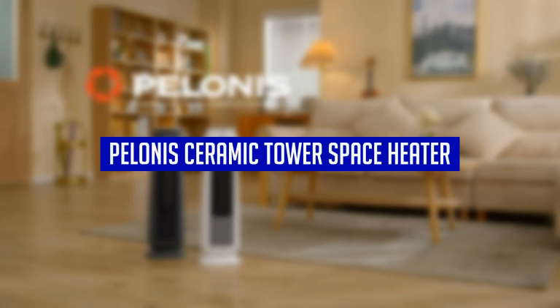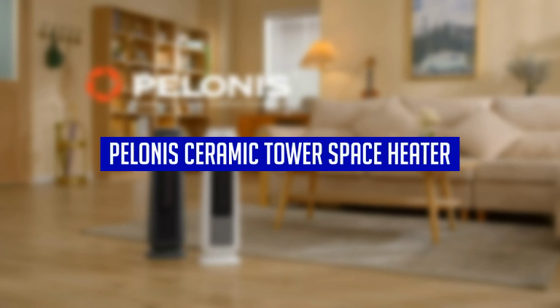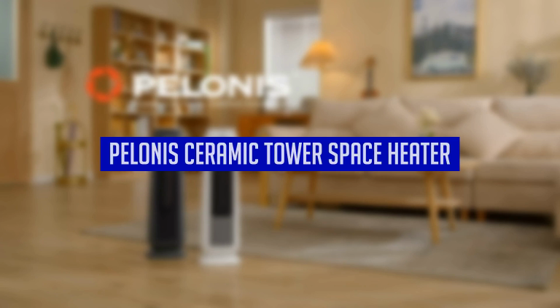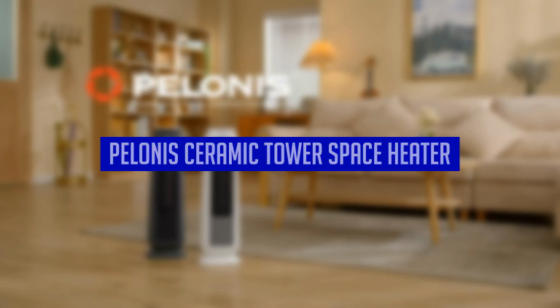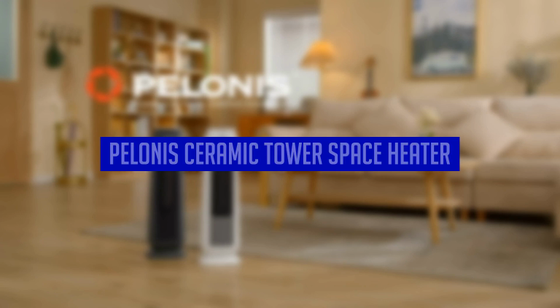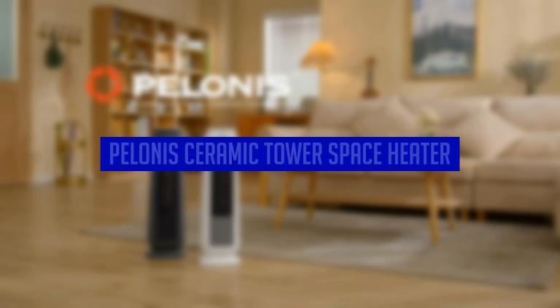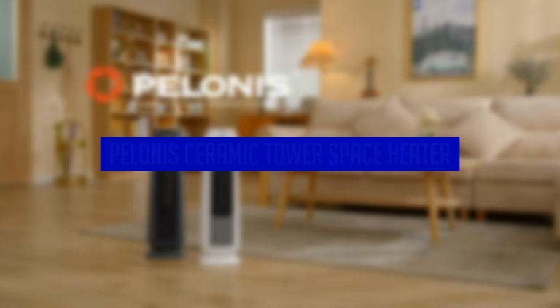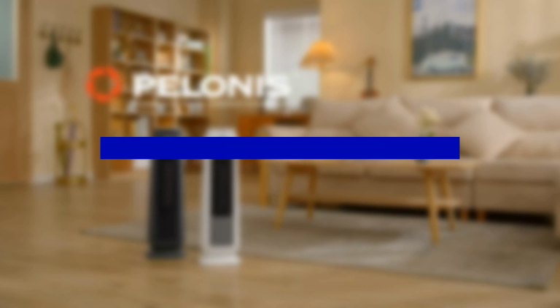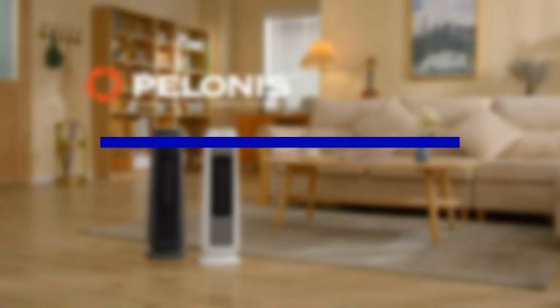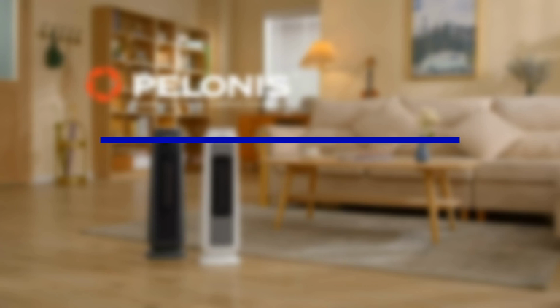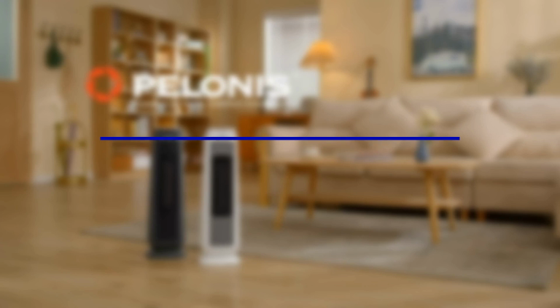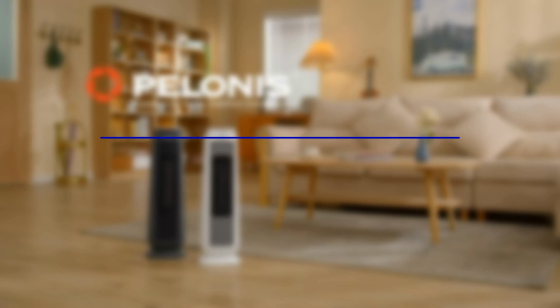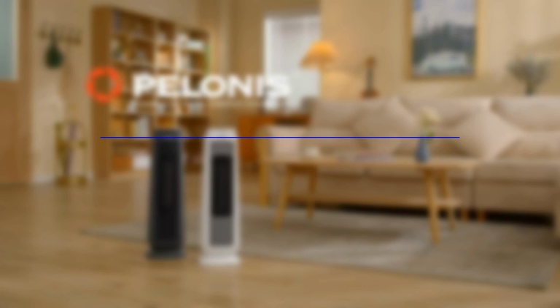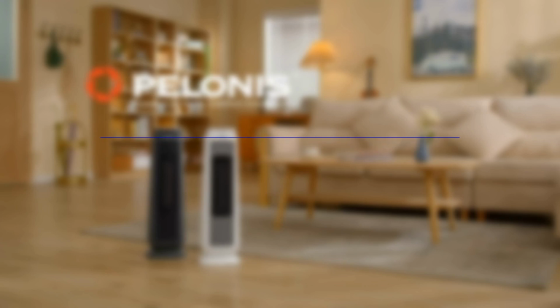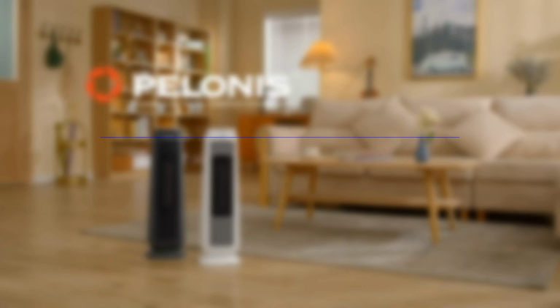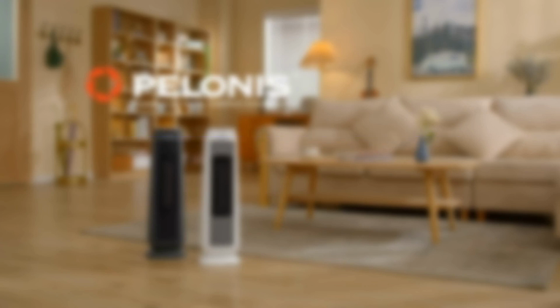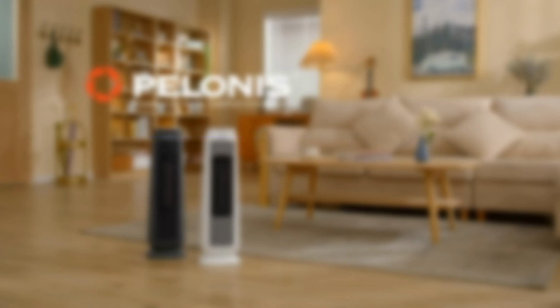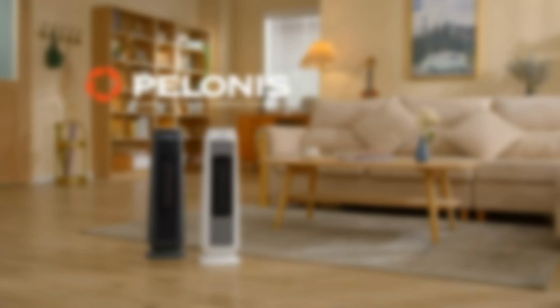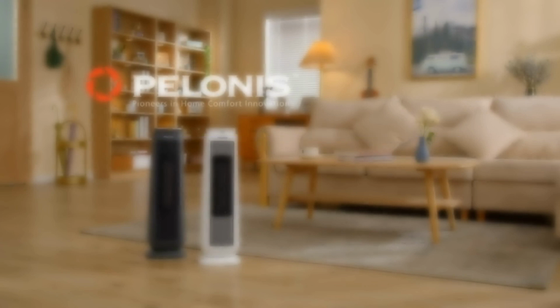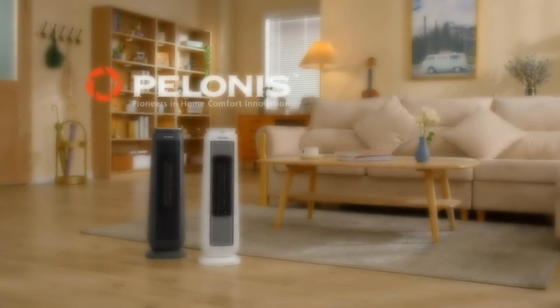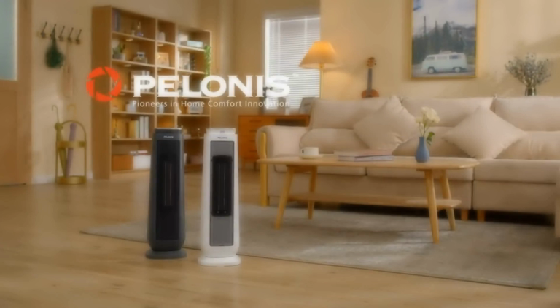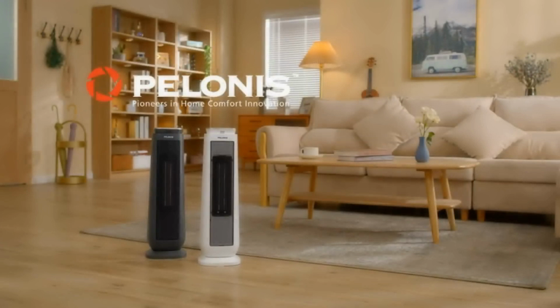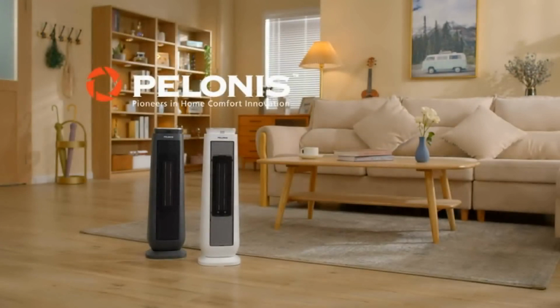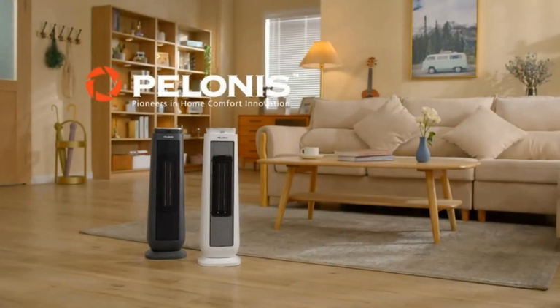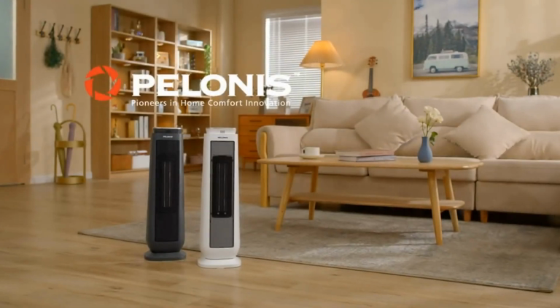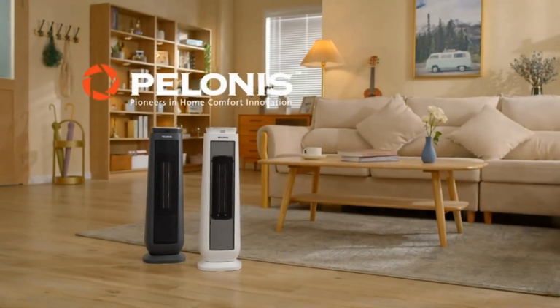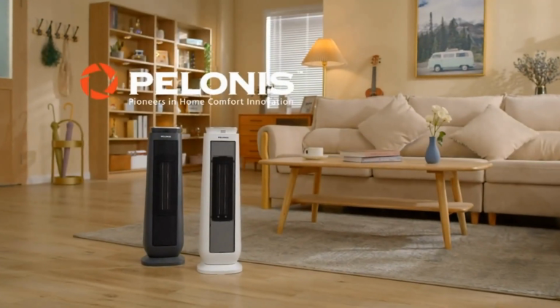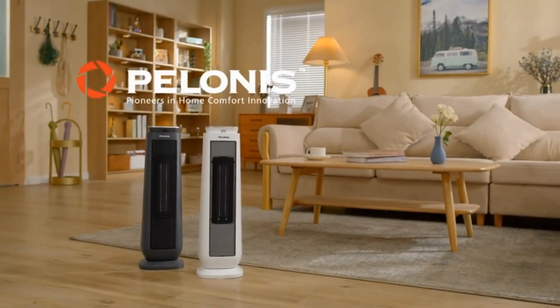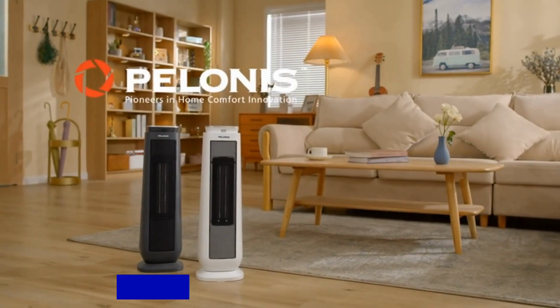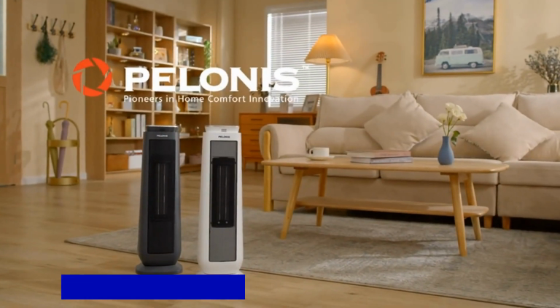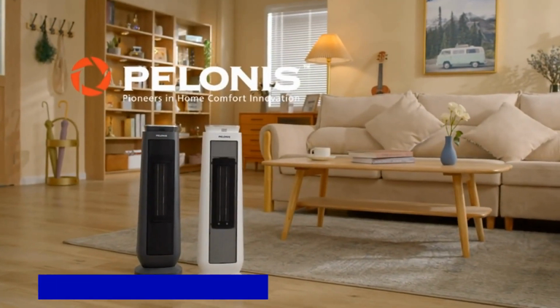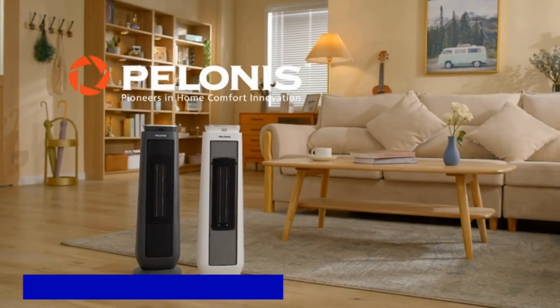When it comes to efficient and reliable indoor space heating, the Poloni ceramic tower space heater is a top choice.